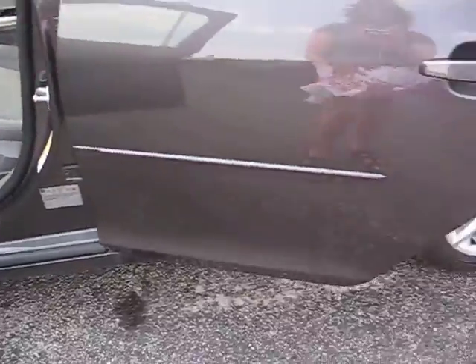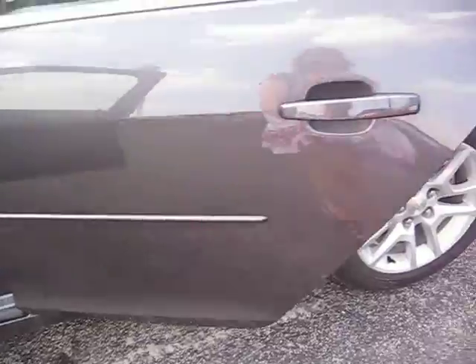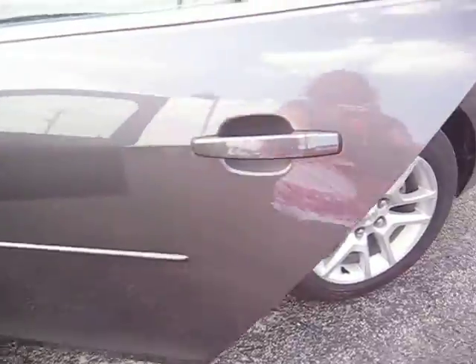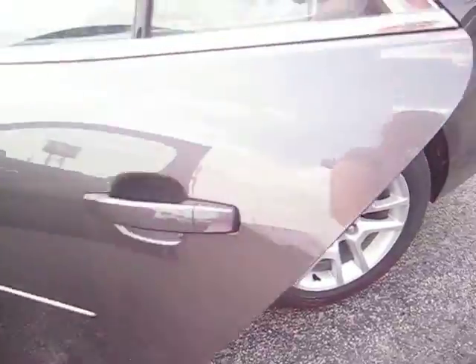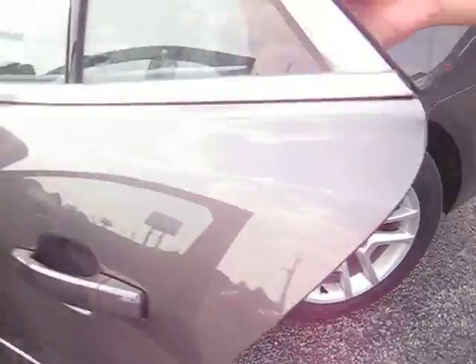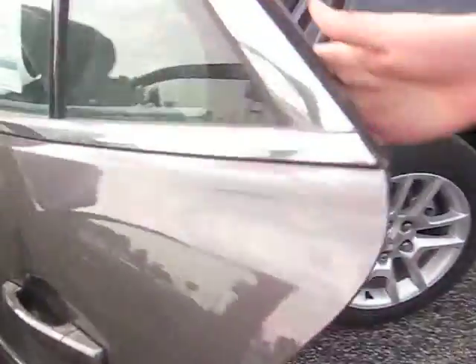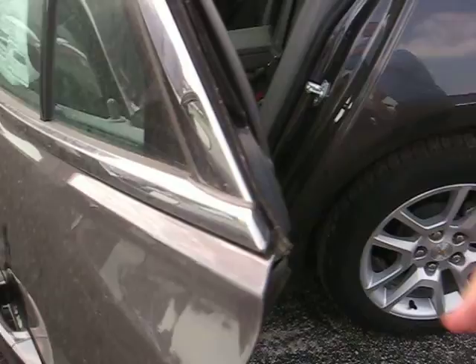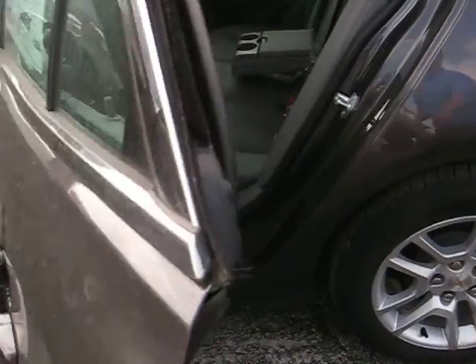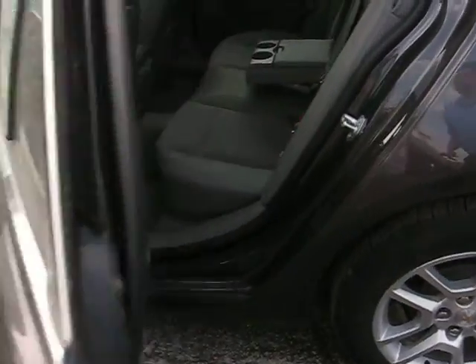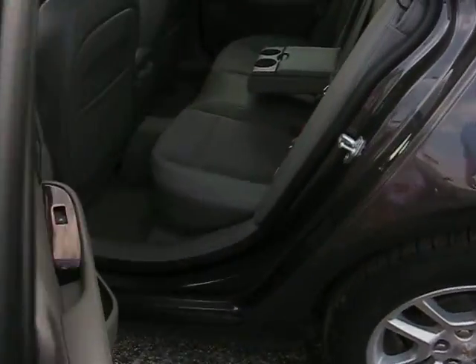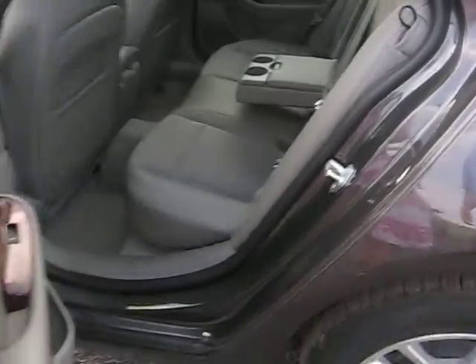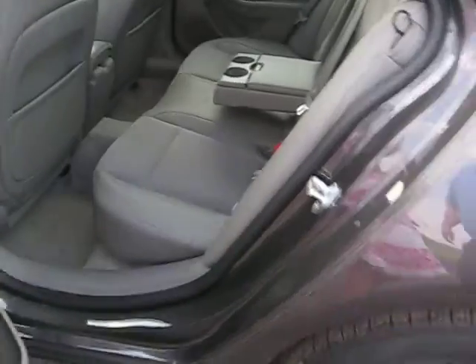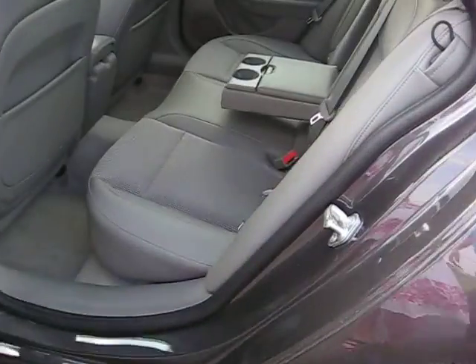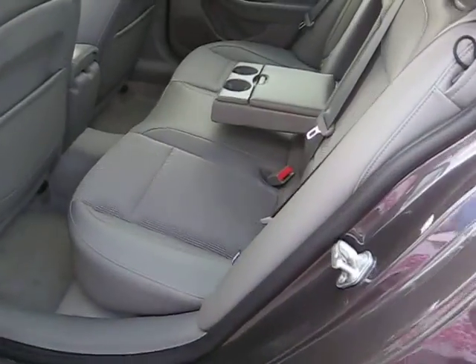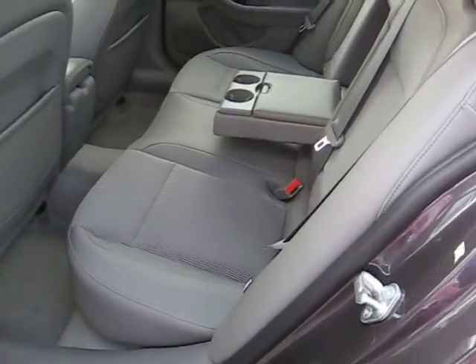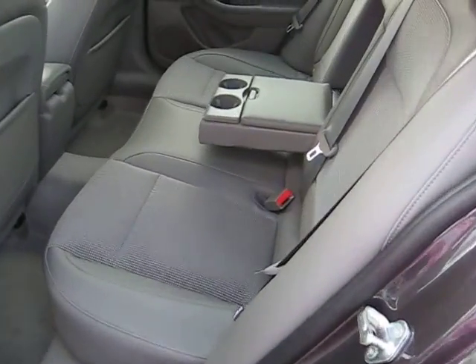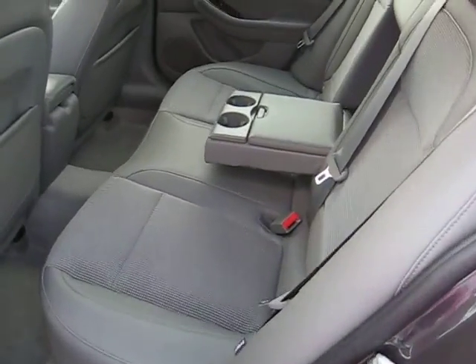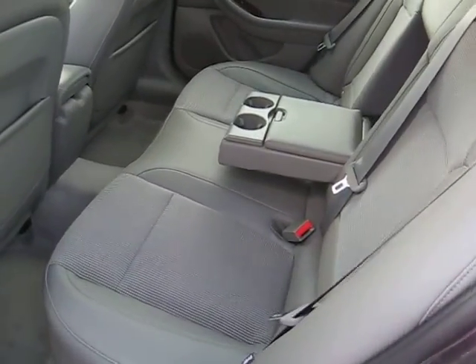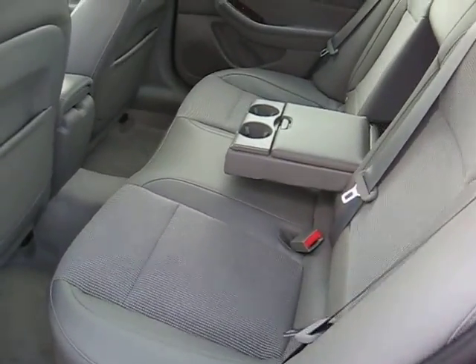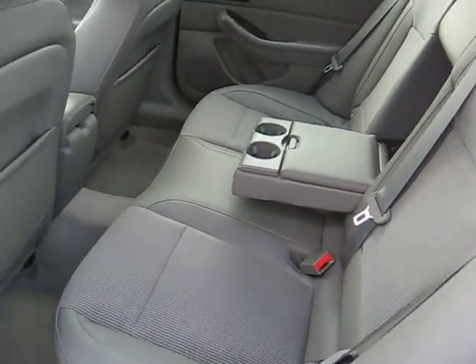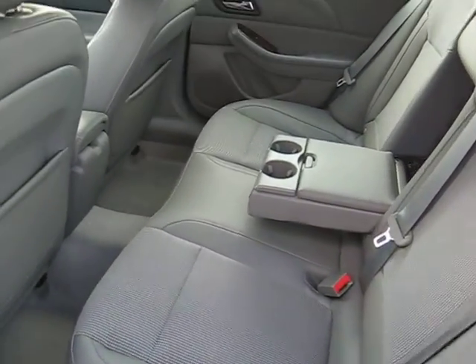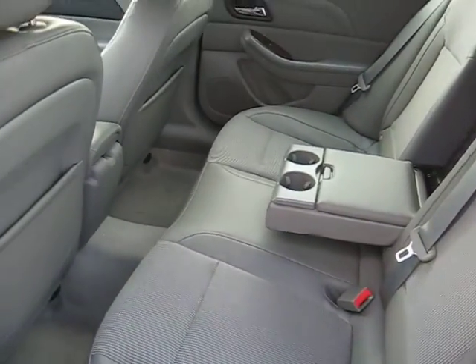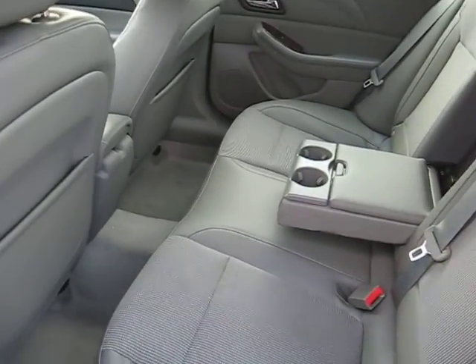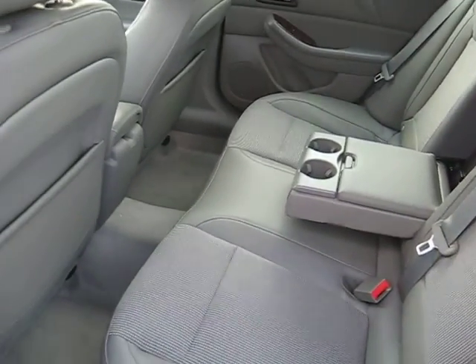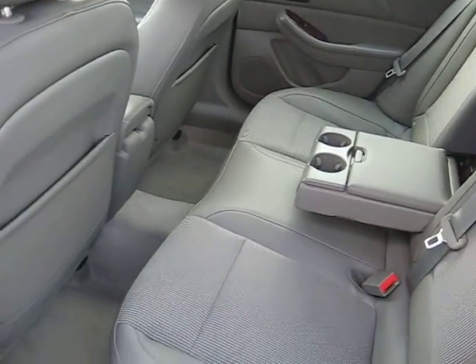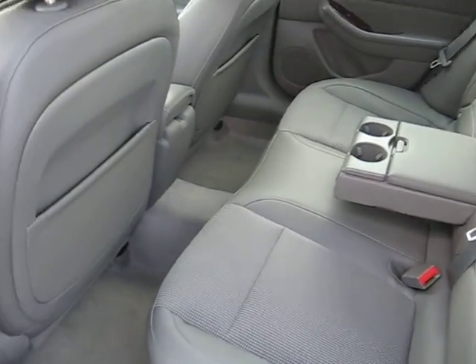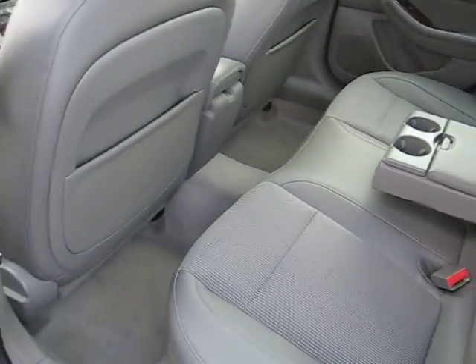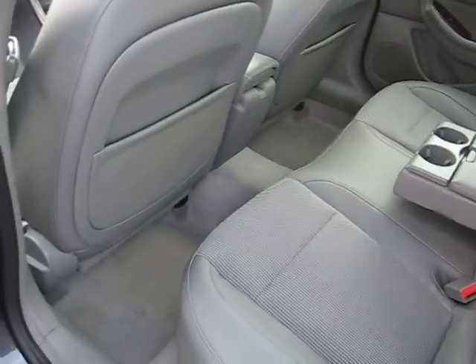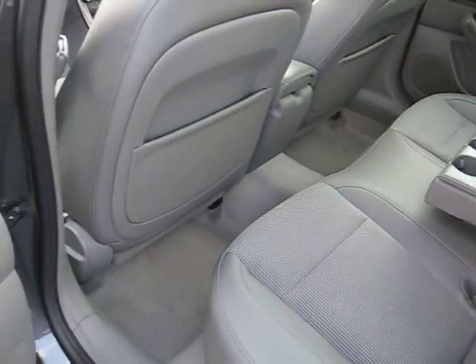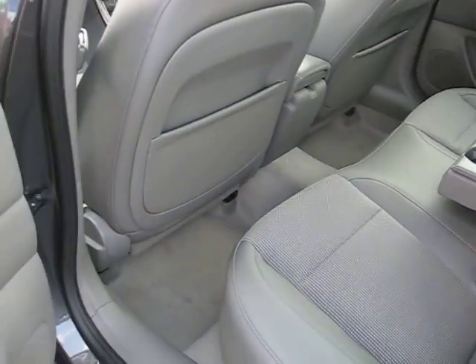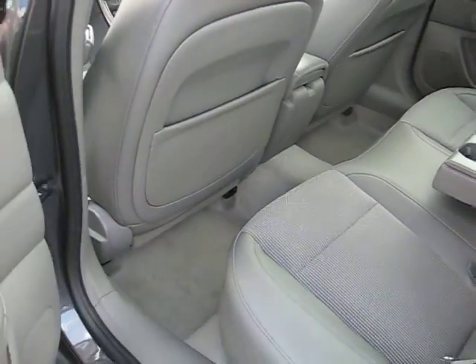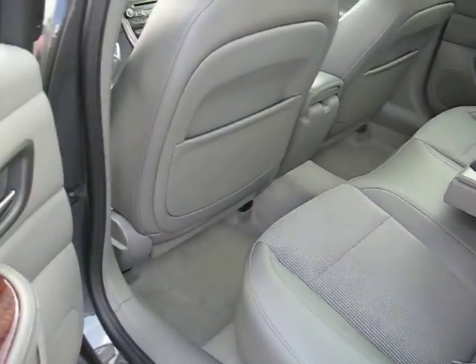Taking you to the back of the vehicle — plenty of room, with 2 cup holders in the back.